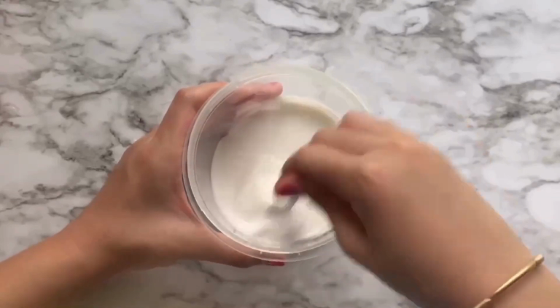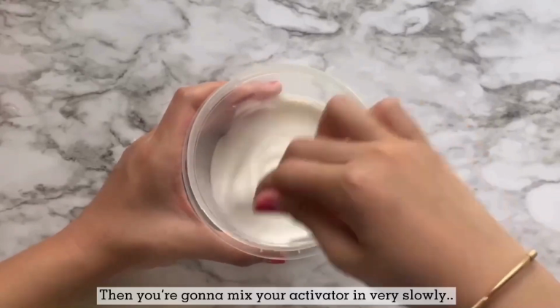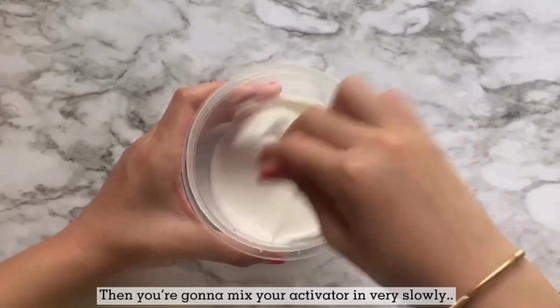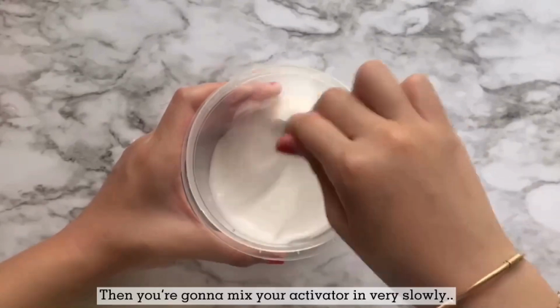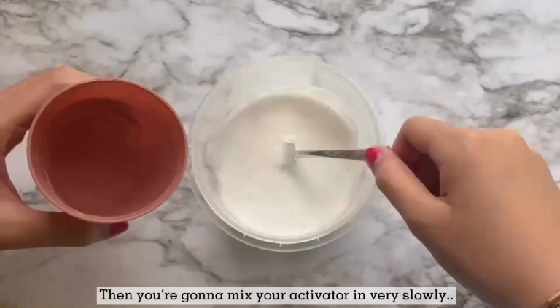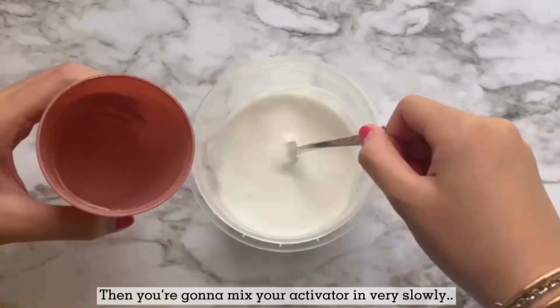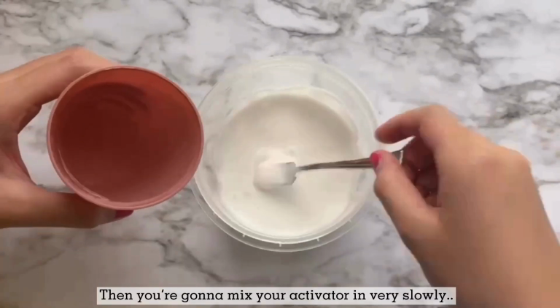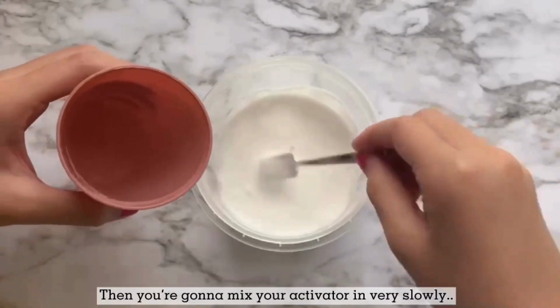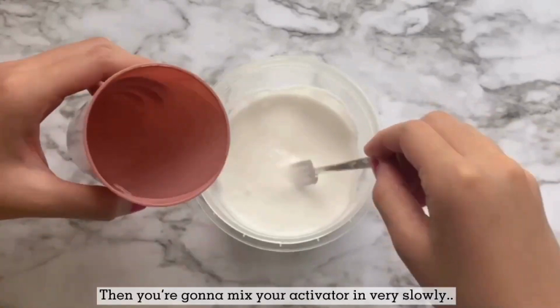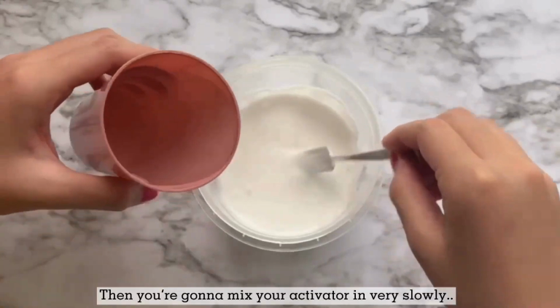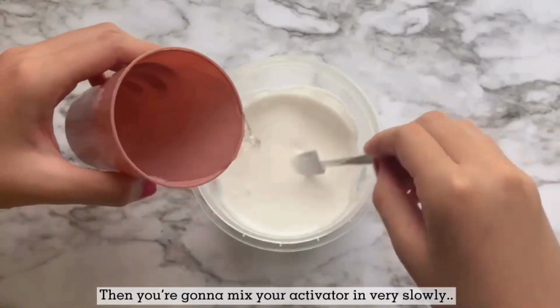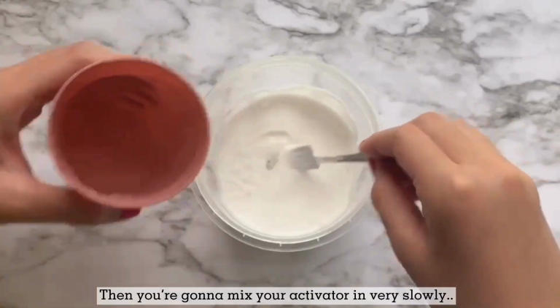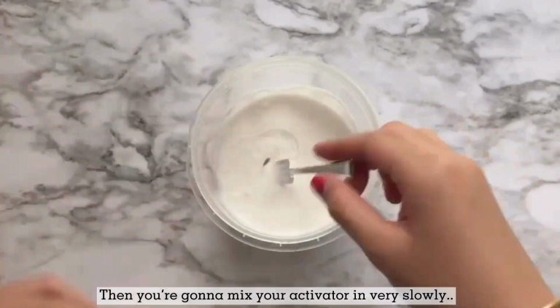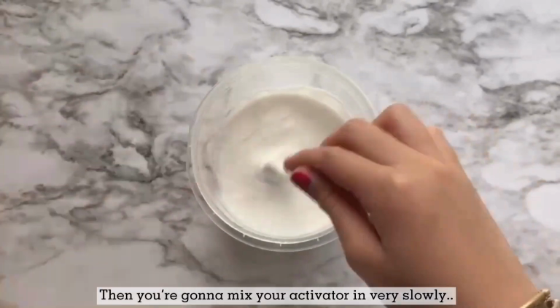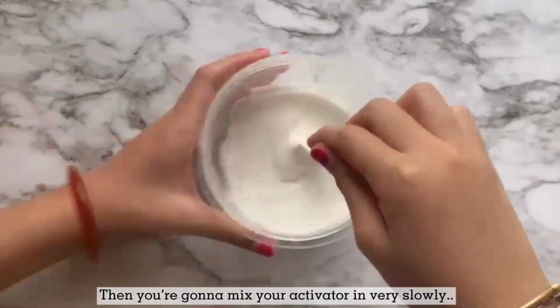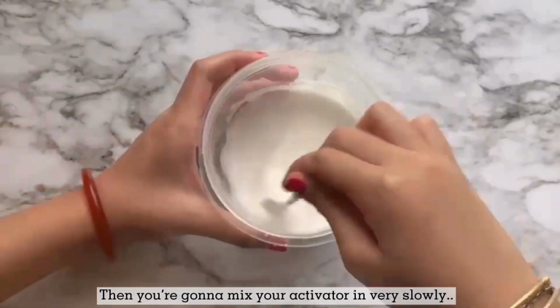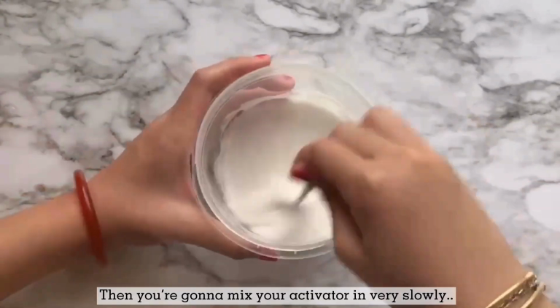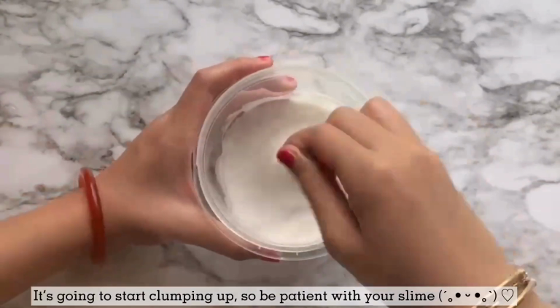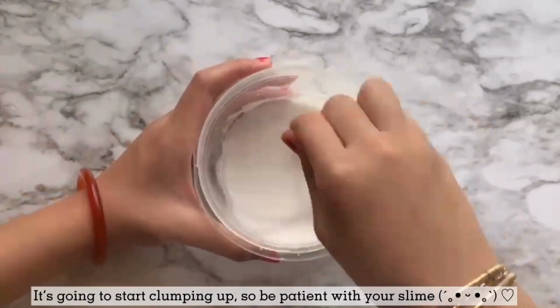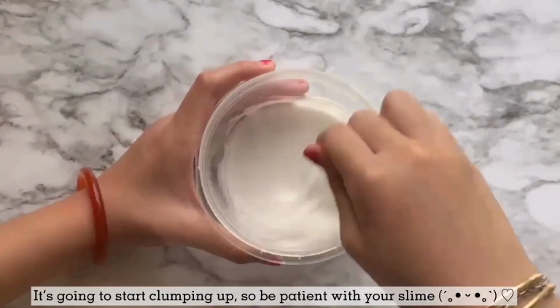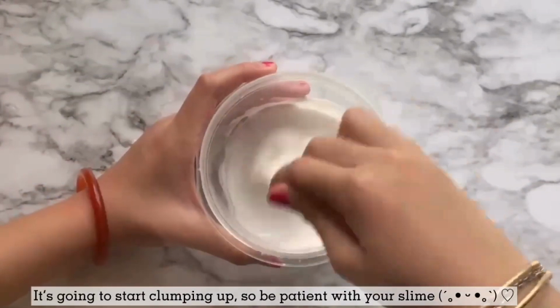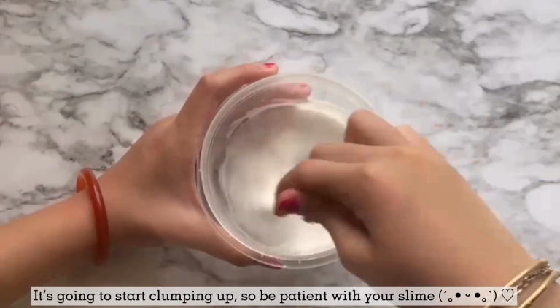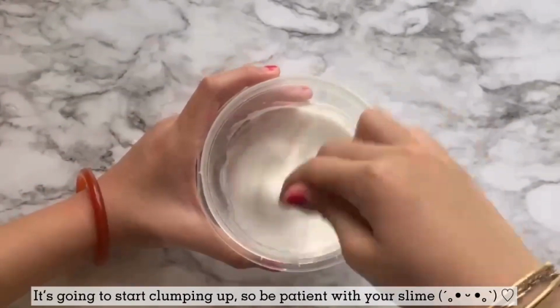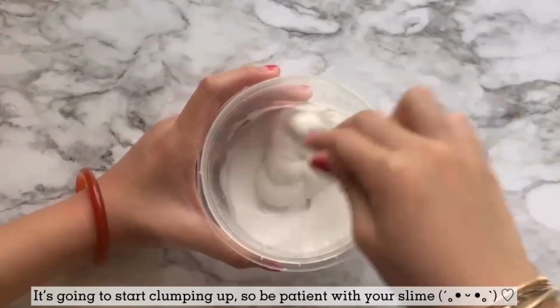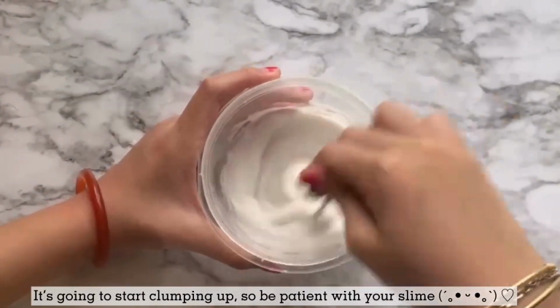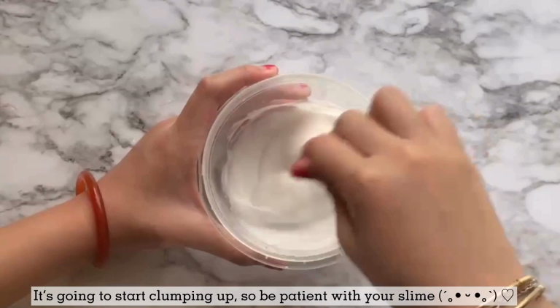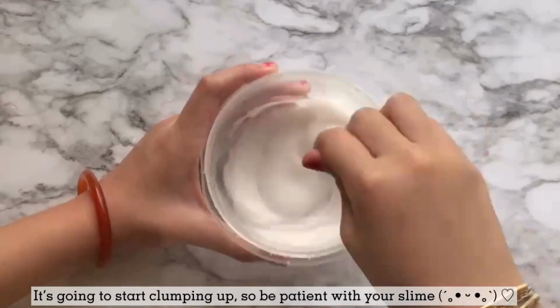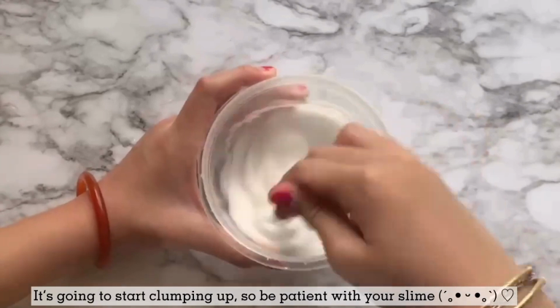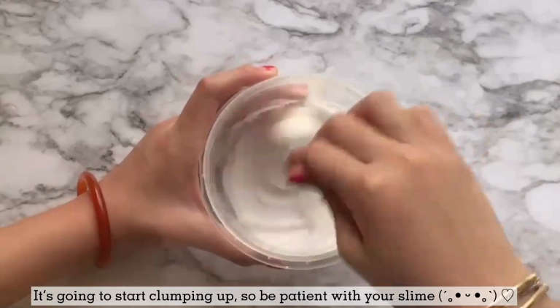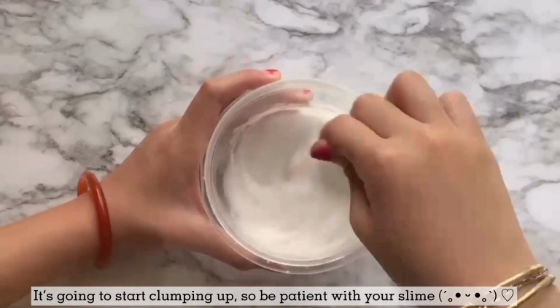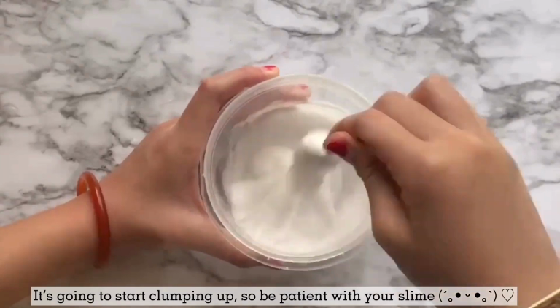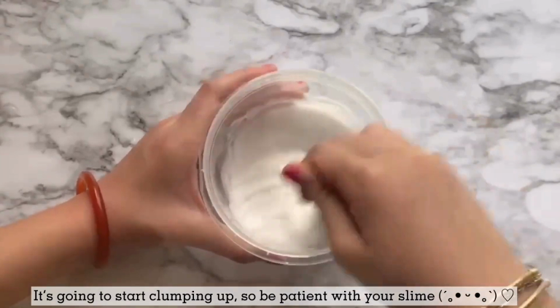Then you're going to mix your activator in very slowly. It's going to start clumping up, so be patient with your slime.